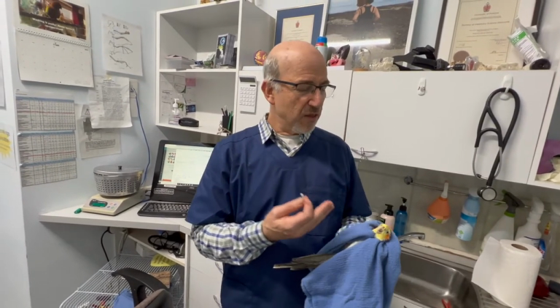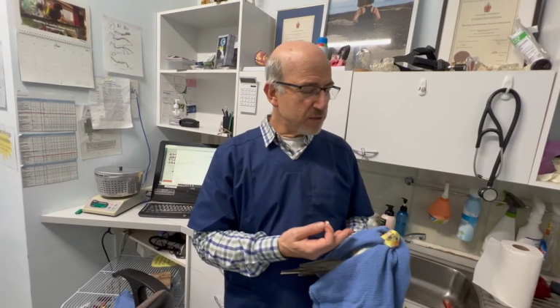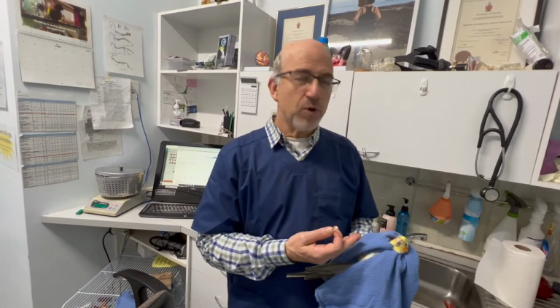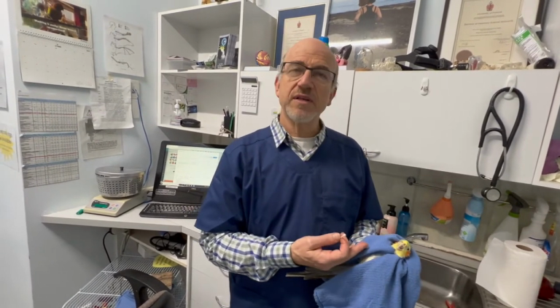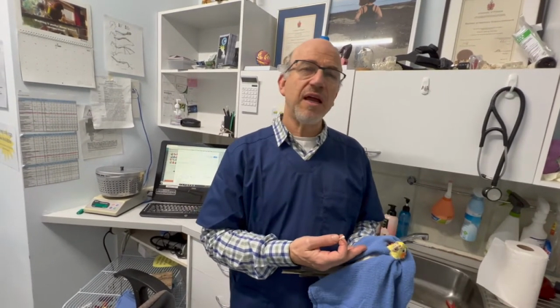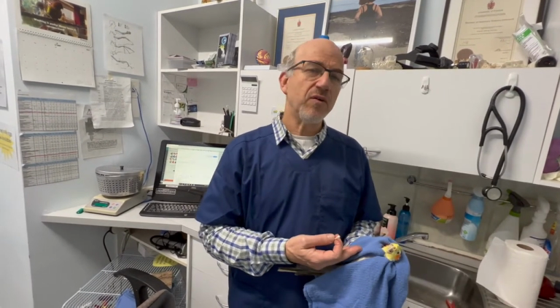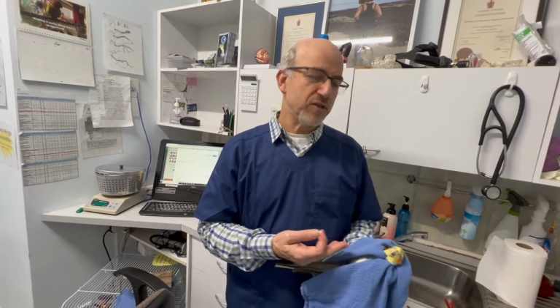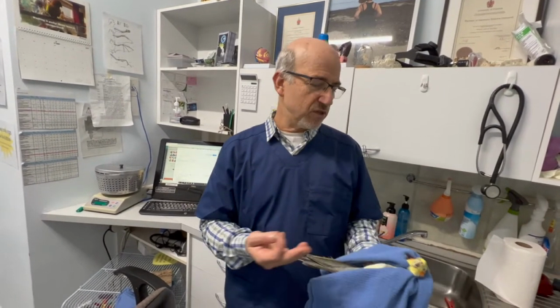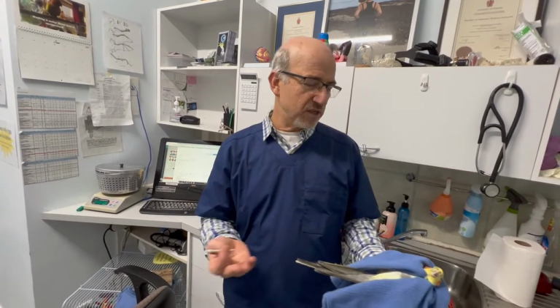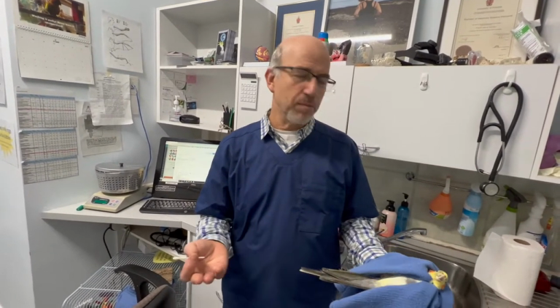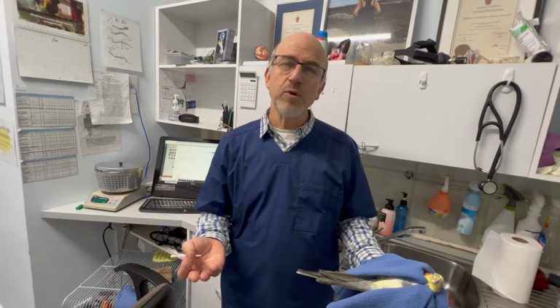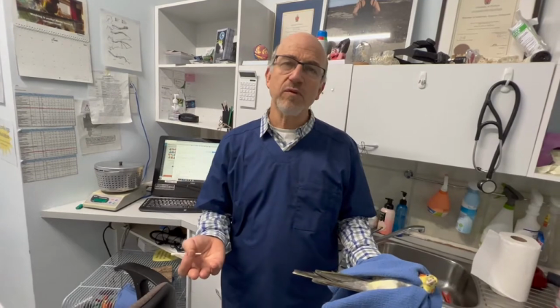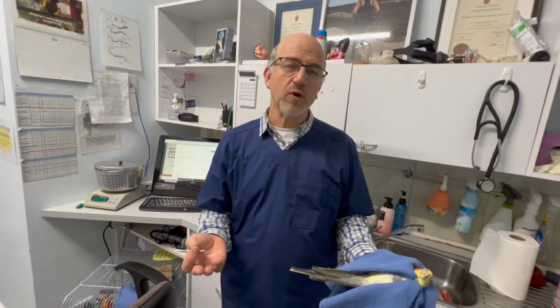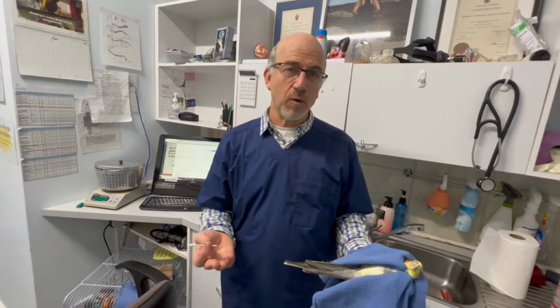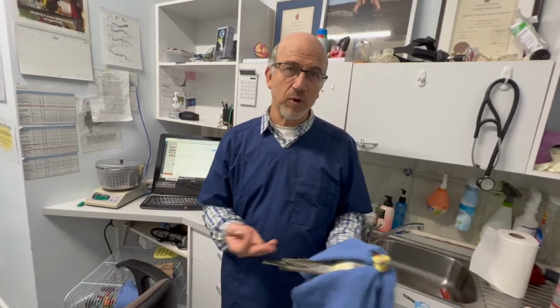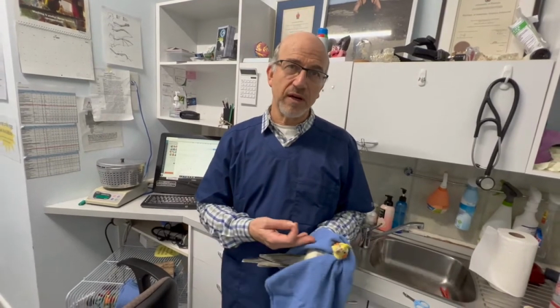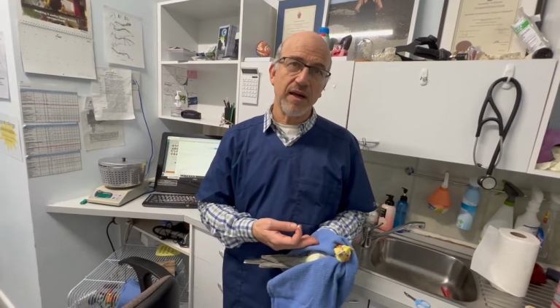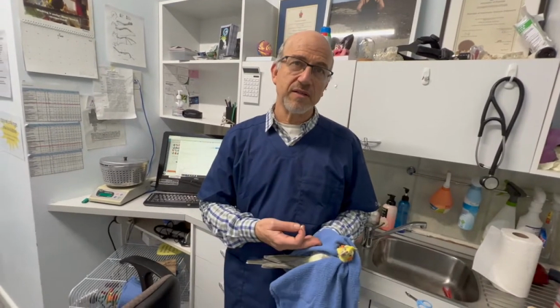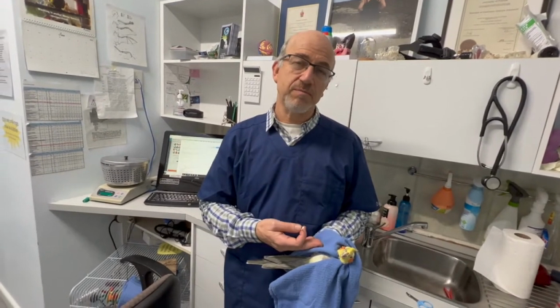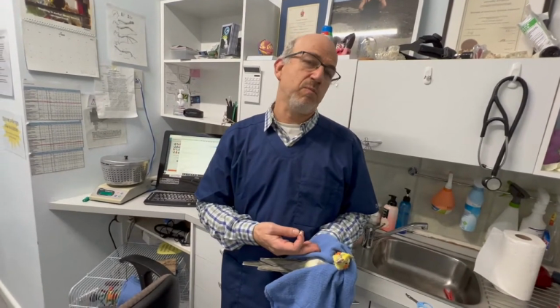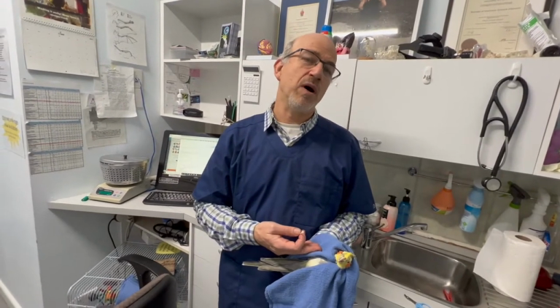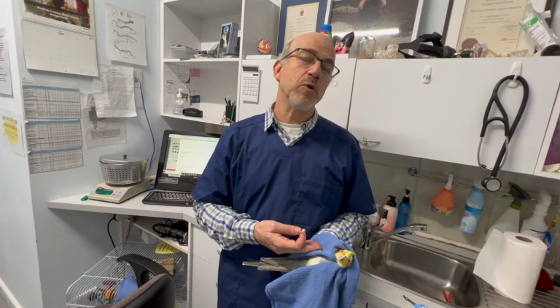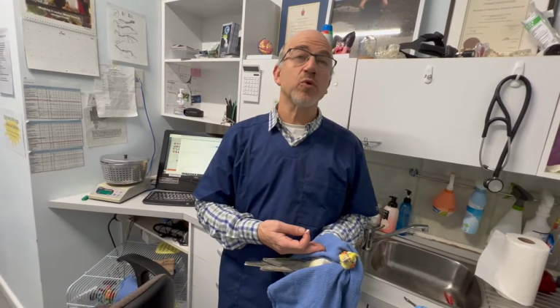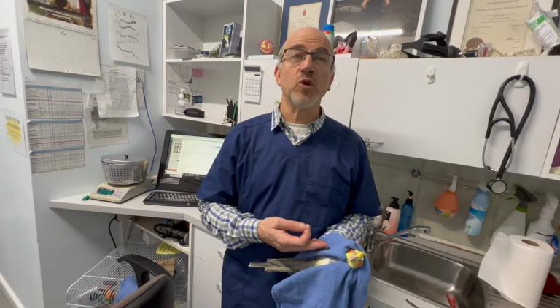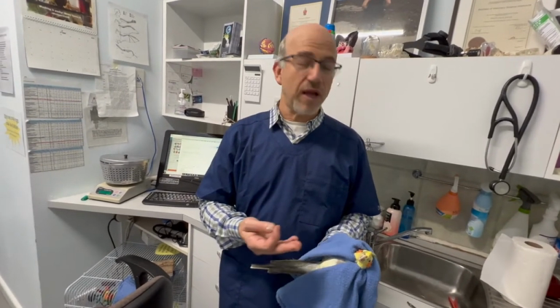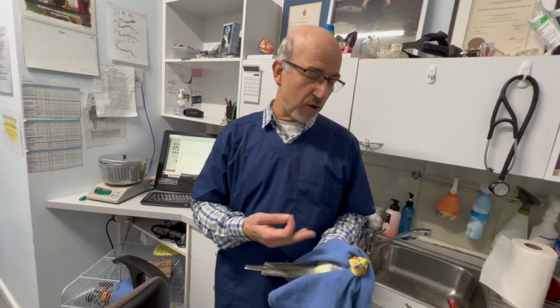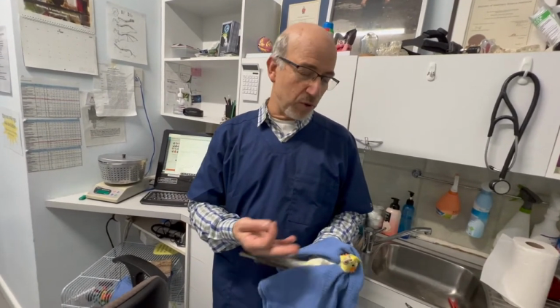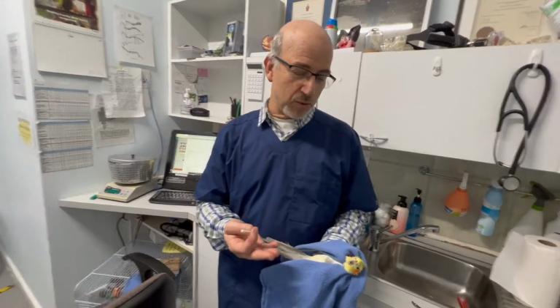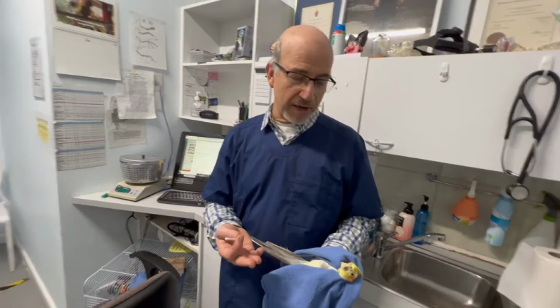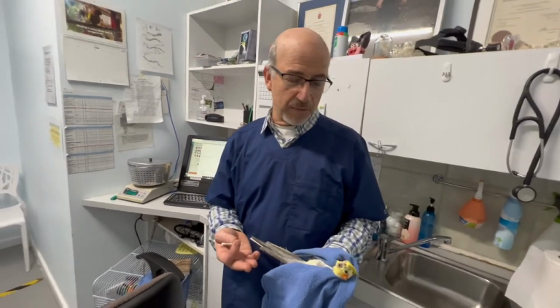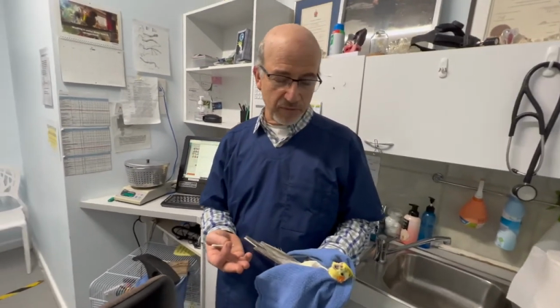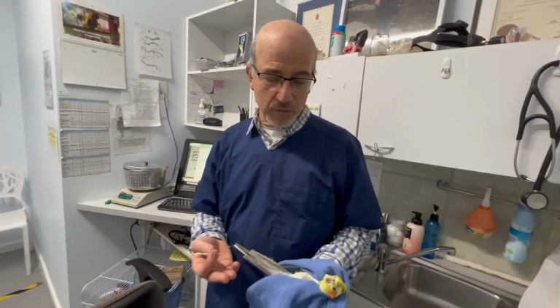This bird is hand-raised — you can see it's a beautiful, calm bird in our hands. Wild birds or non-hand-raised birds would be making a real performance.